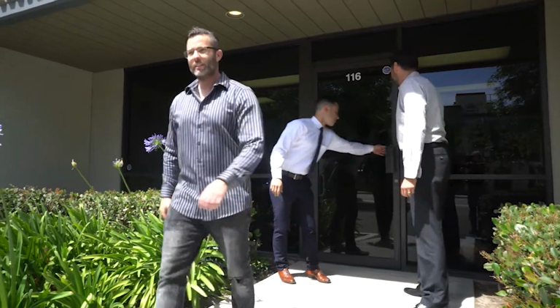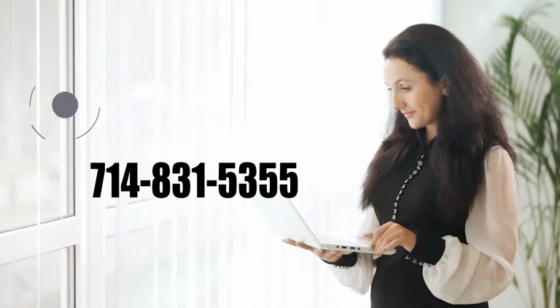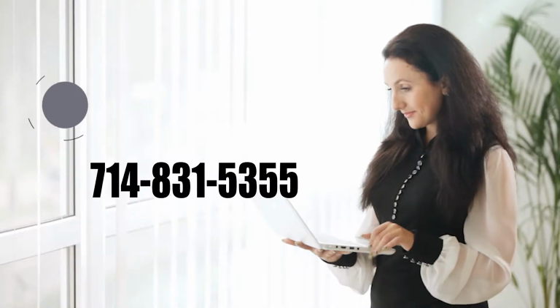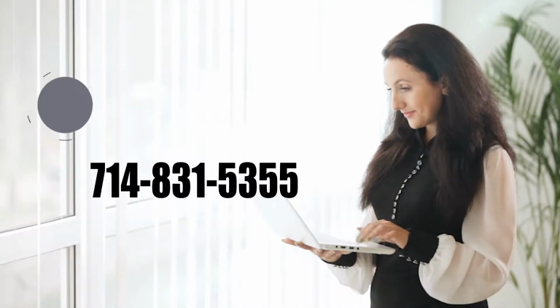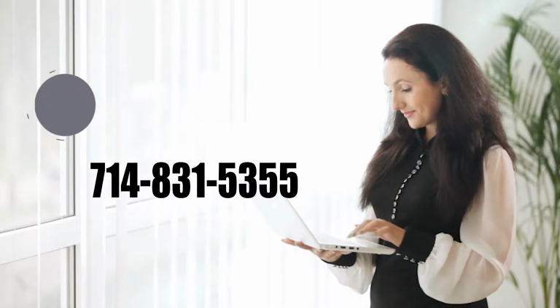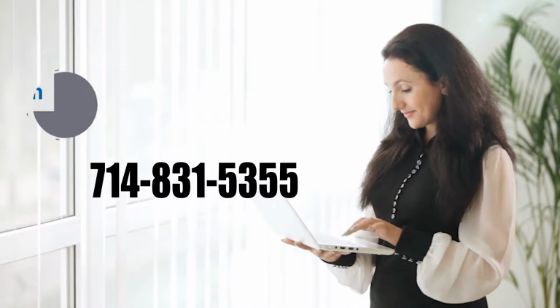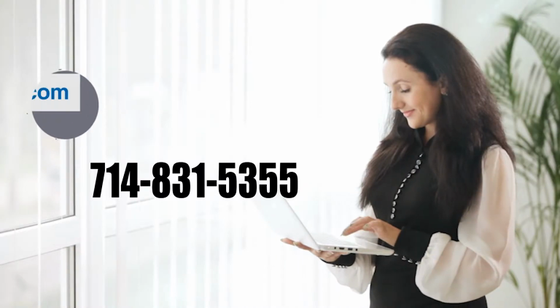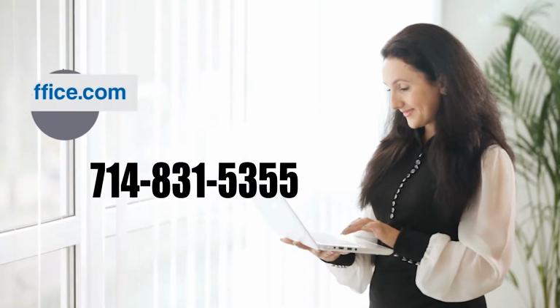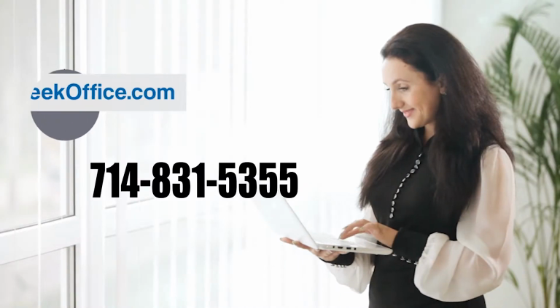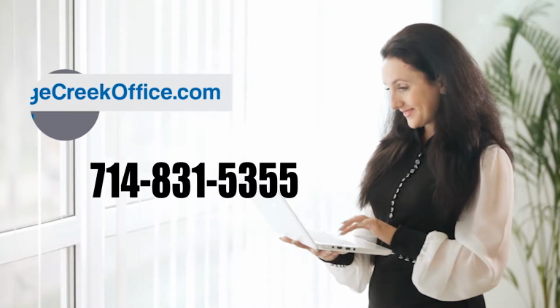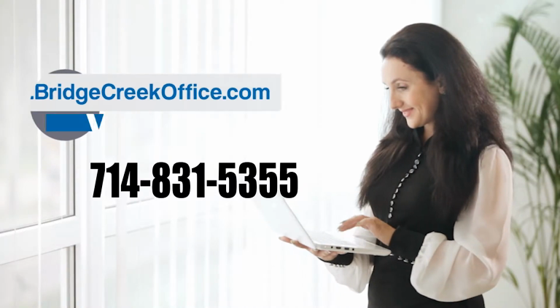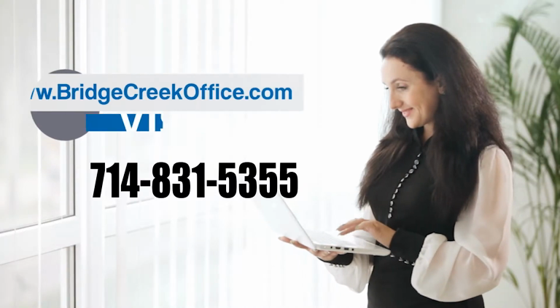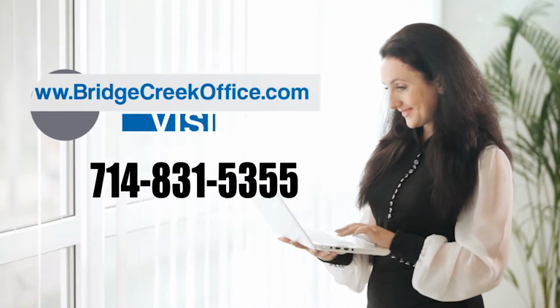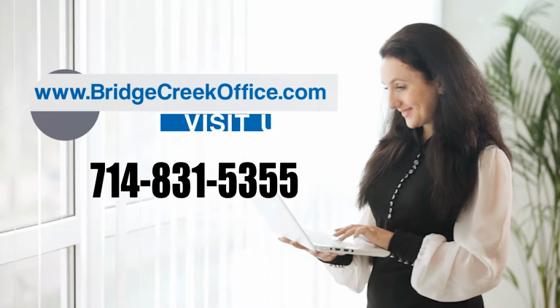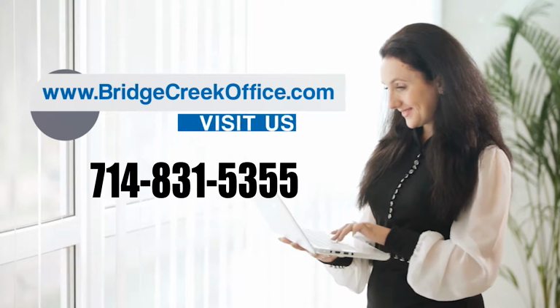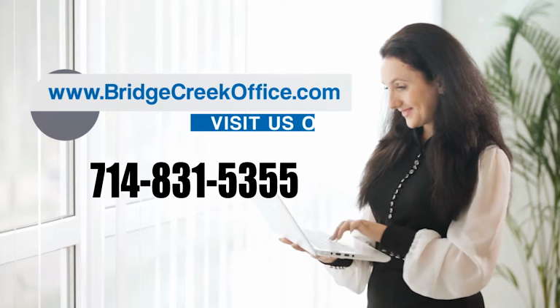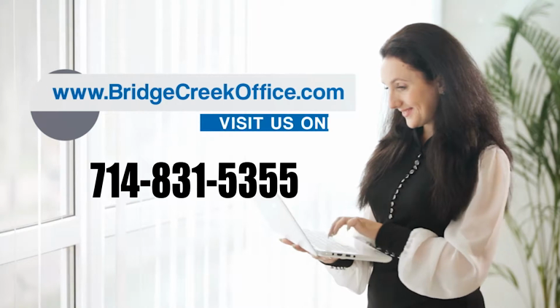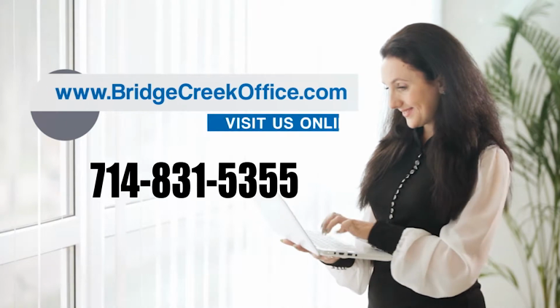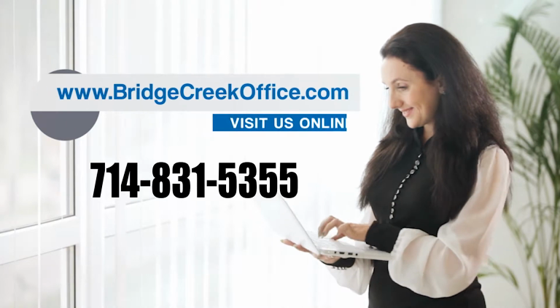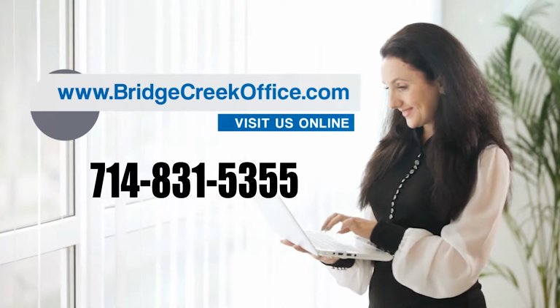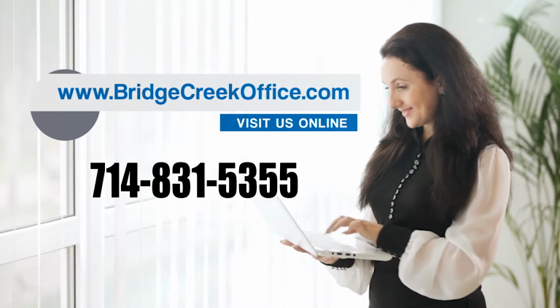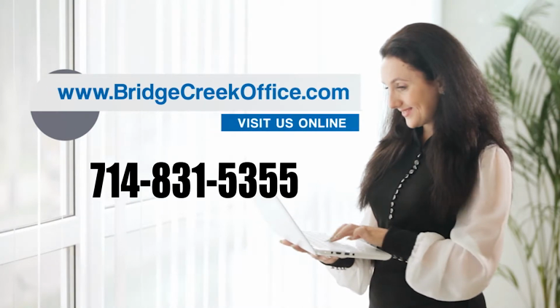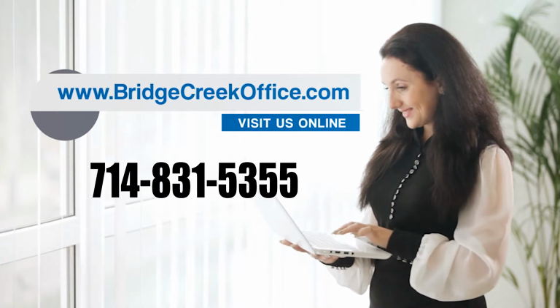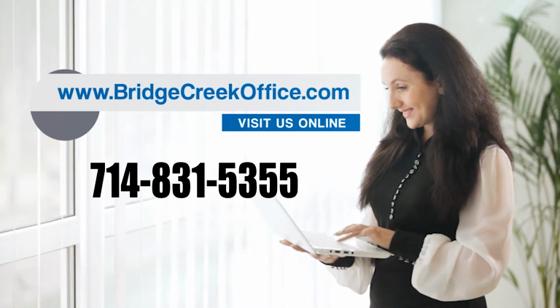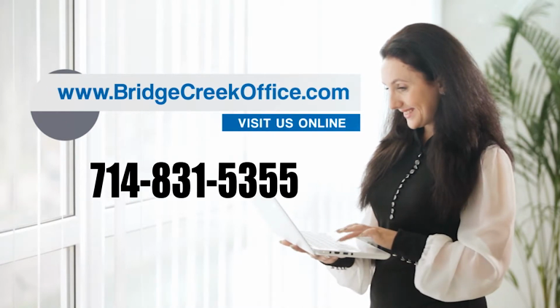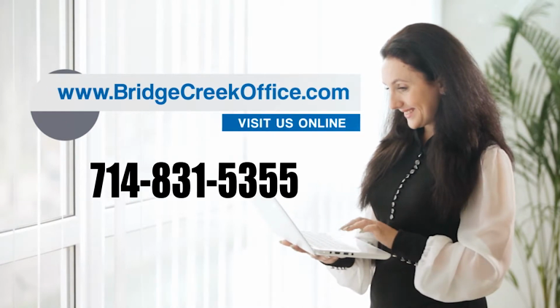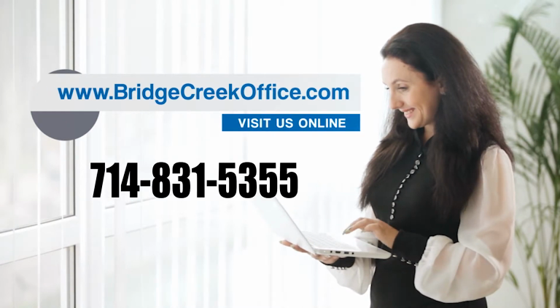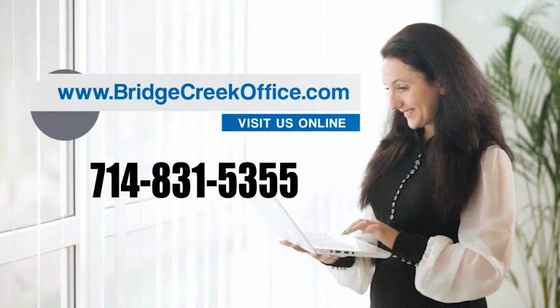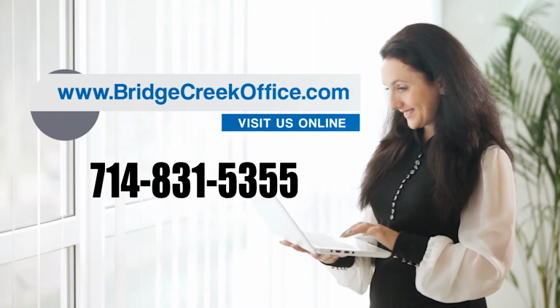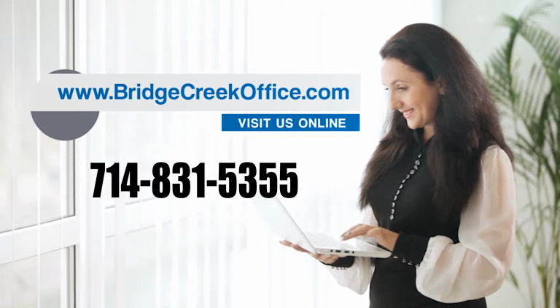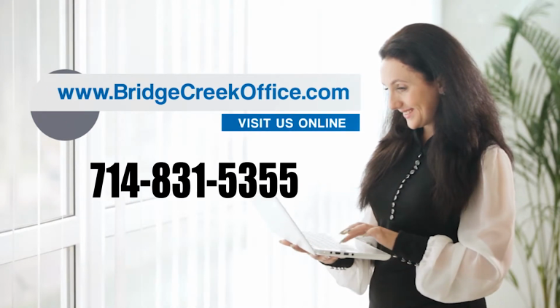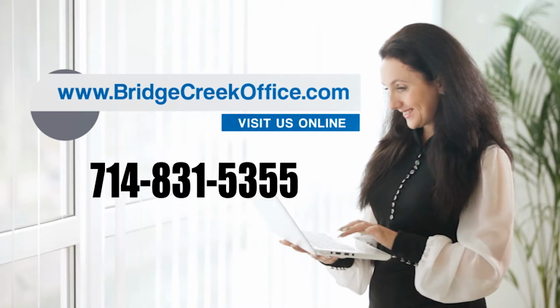For more information, call us today at 714-831-5355.